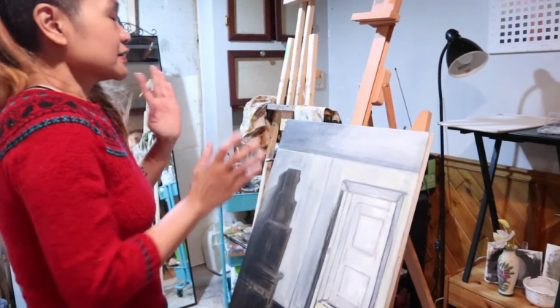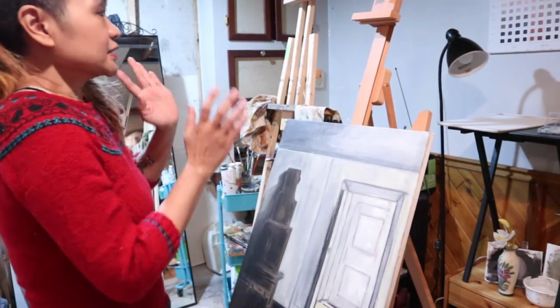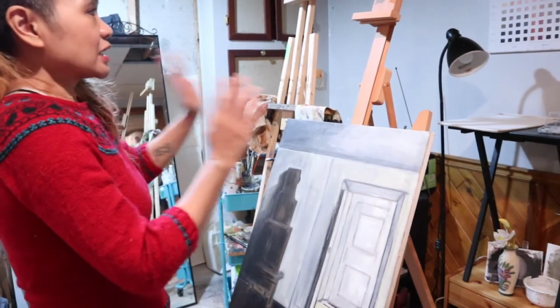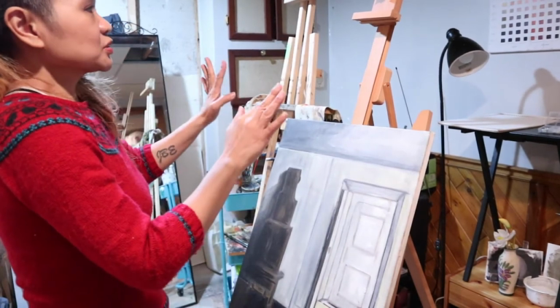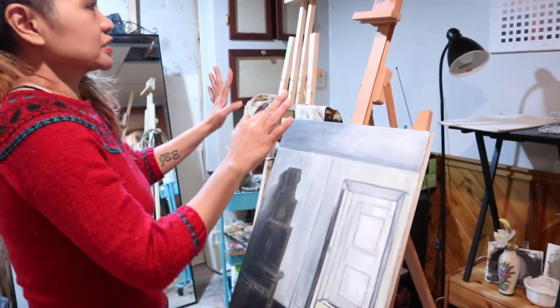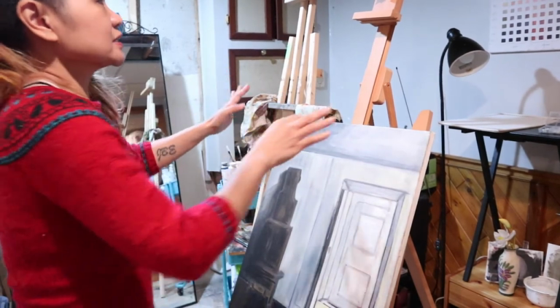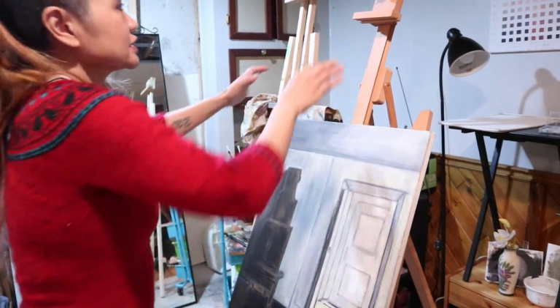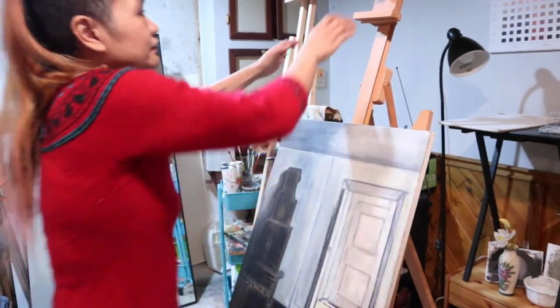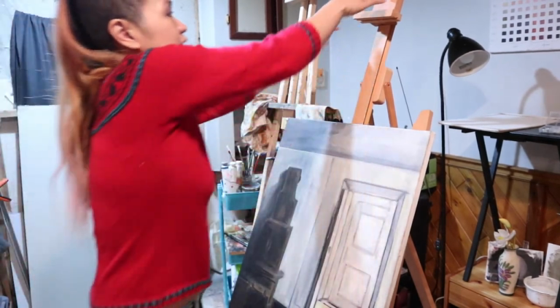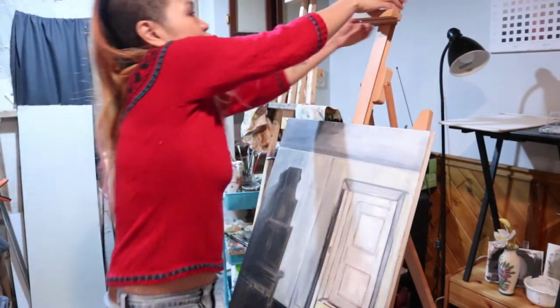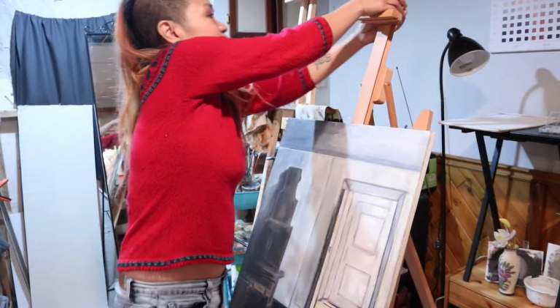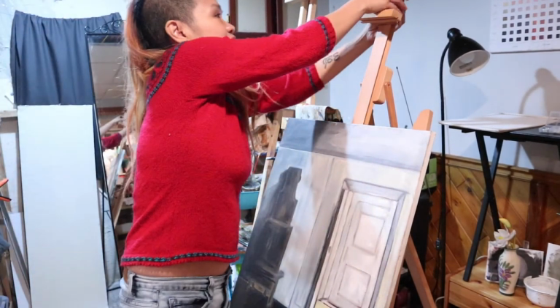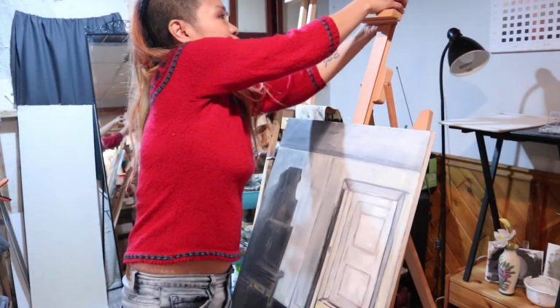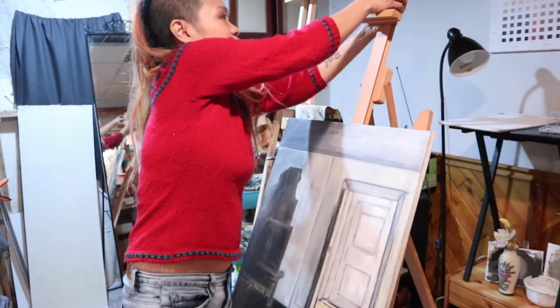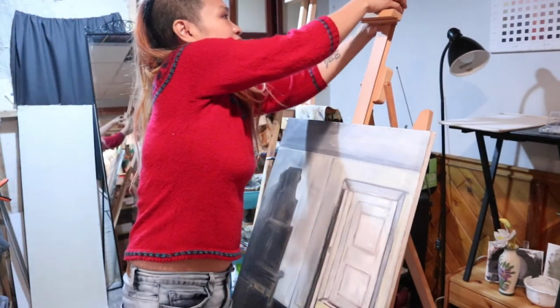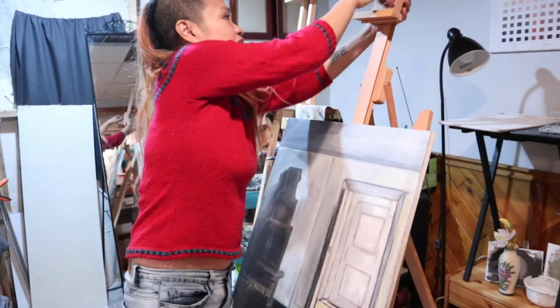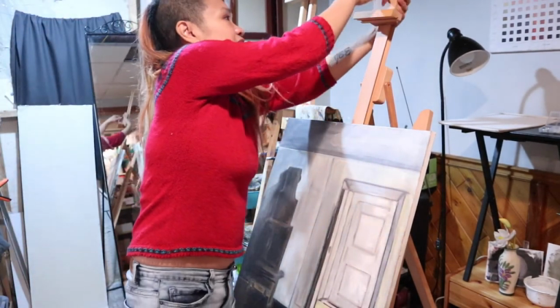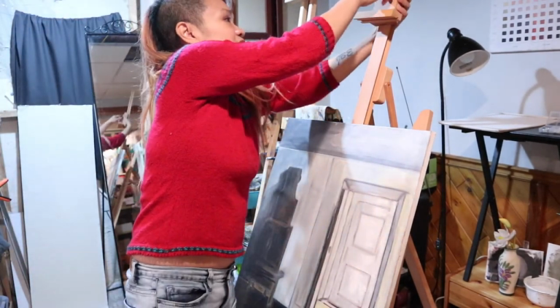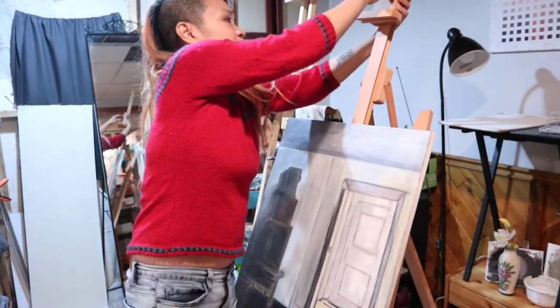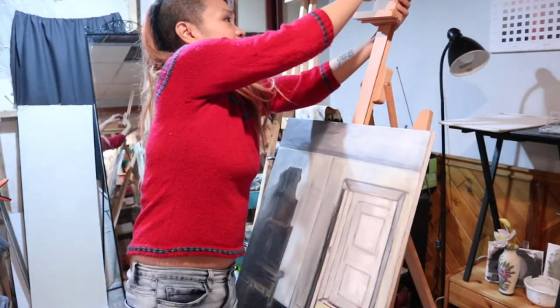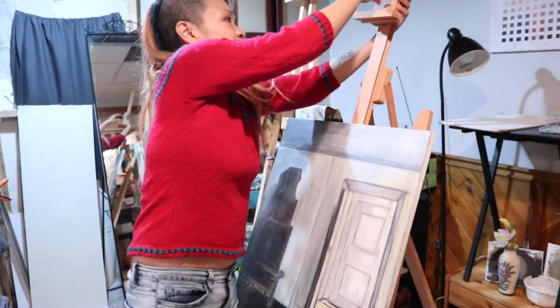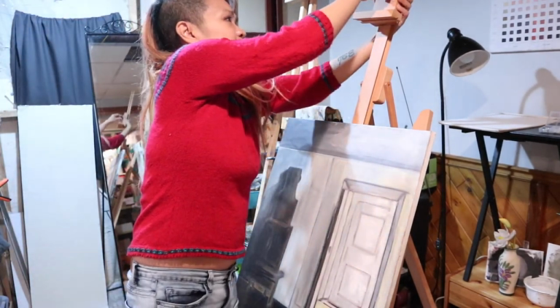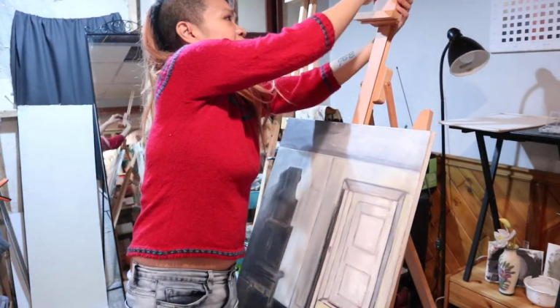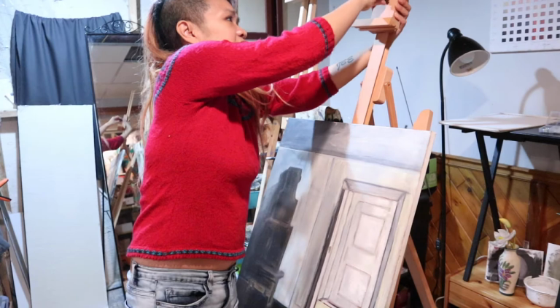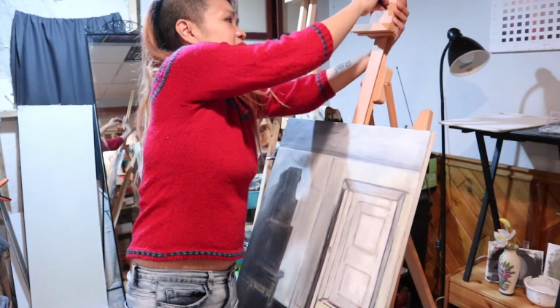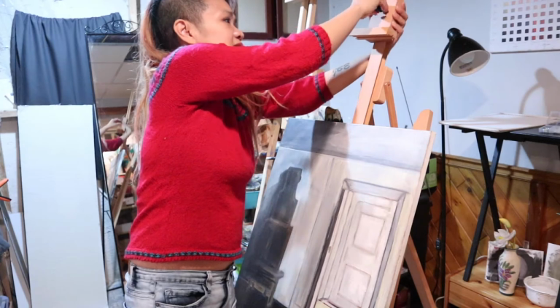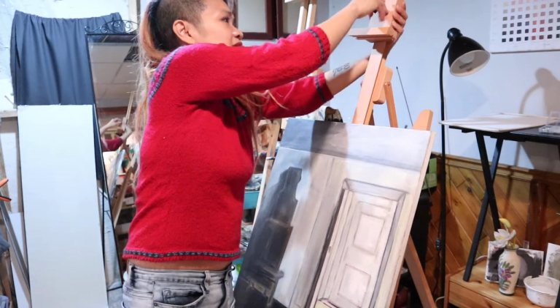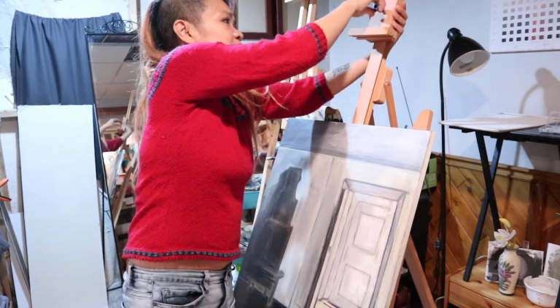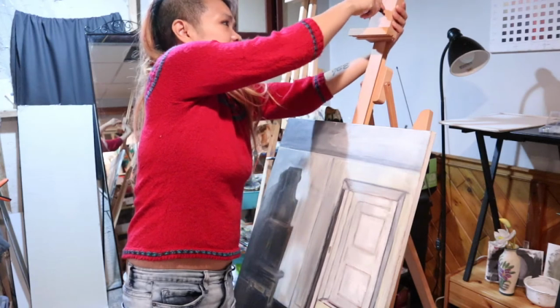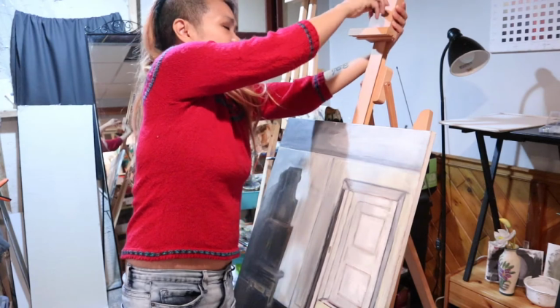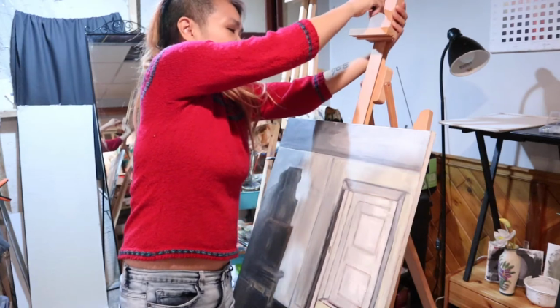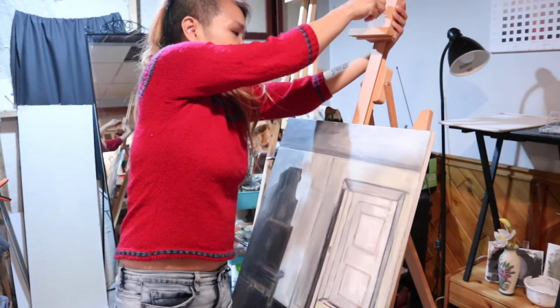The actual easel itself seems really sturdy — a lot heavier than what I'm used to. I still have to play around with it.